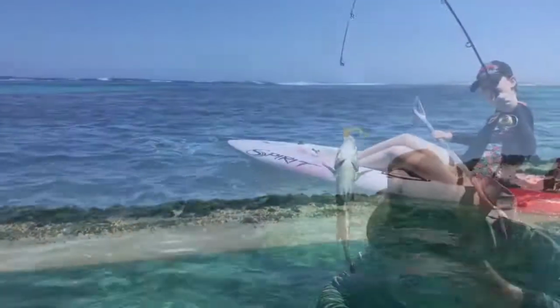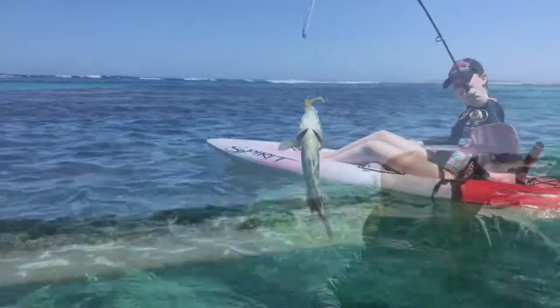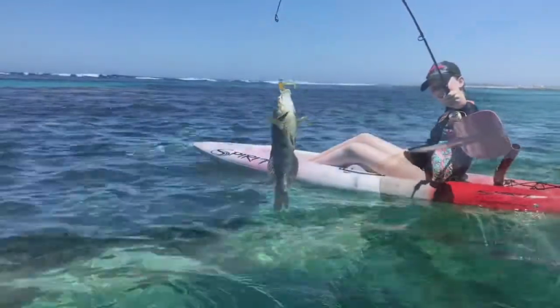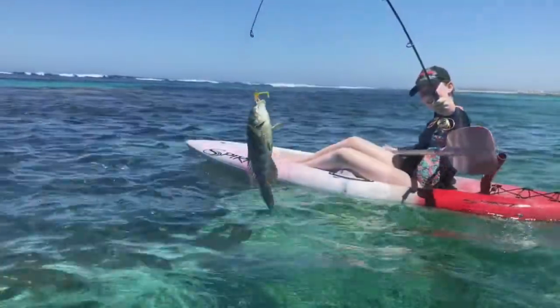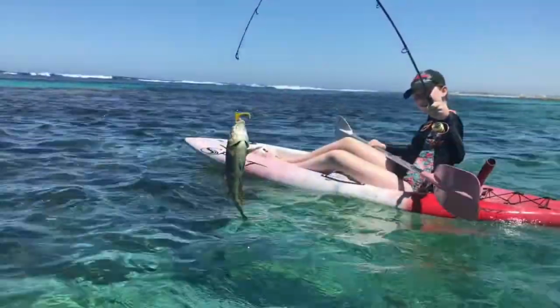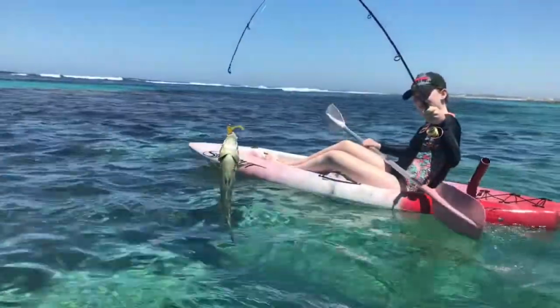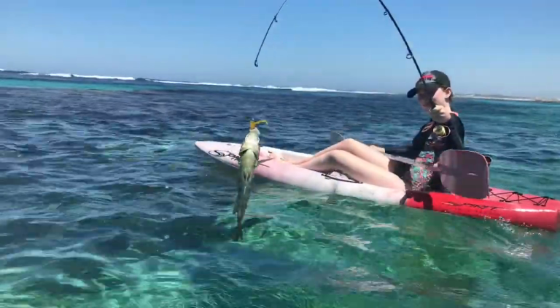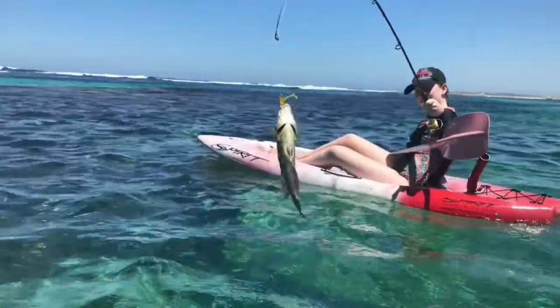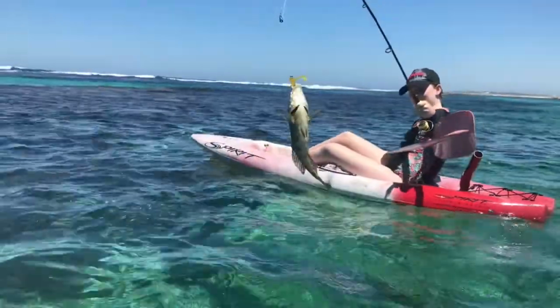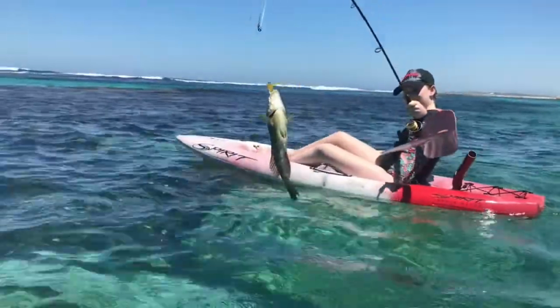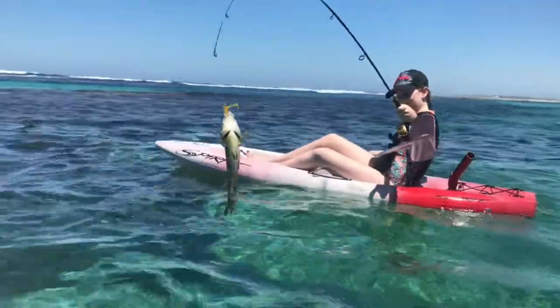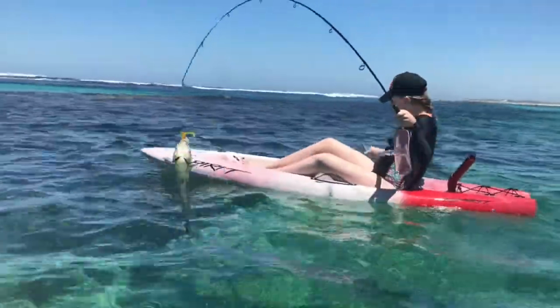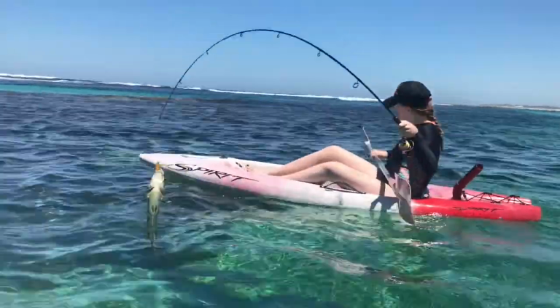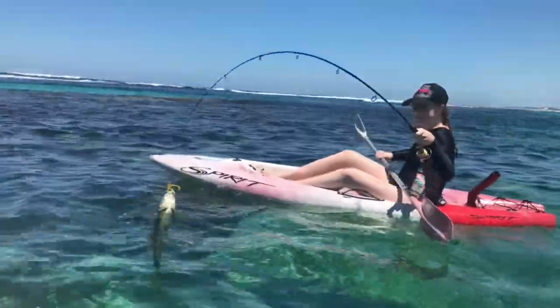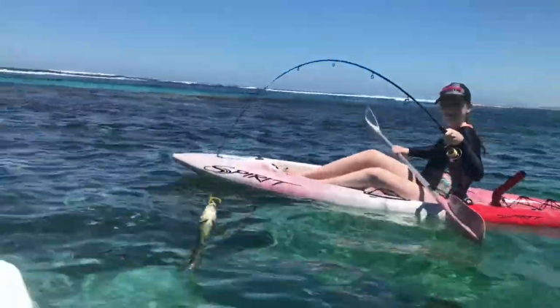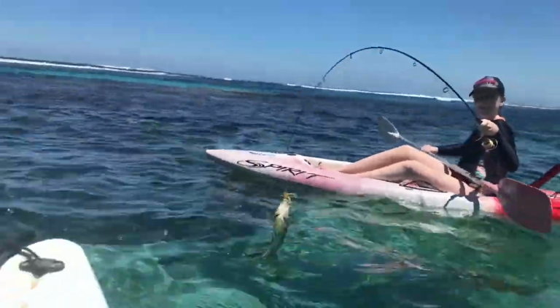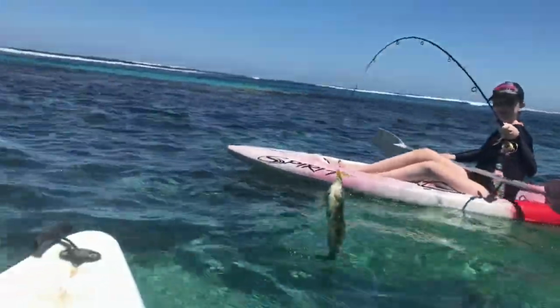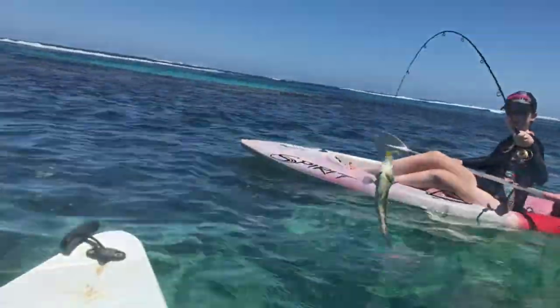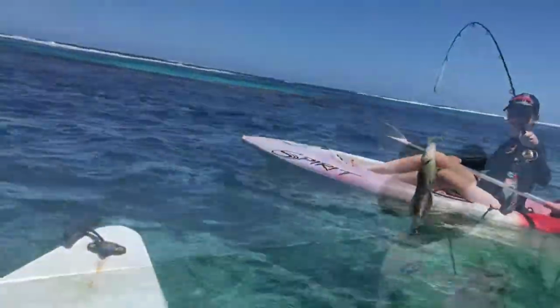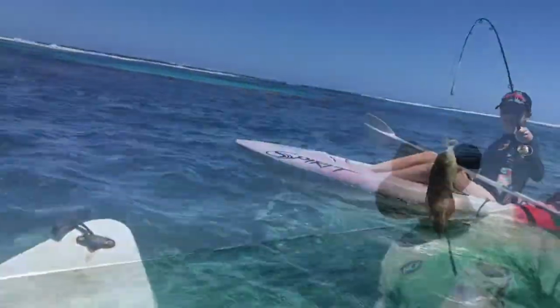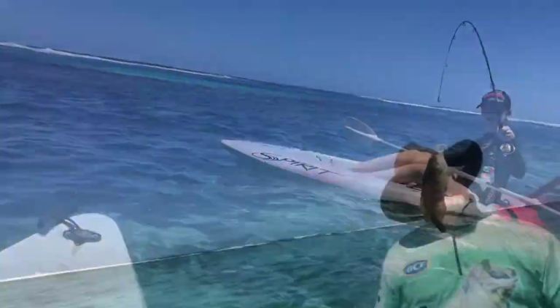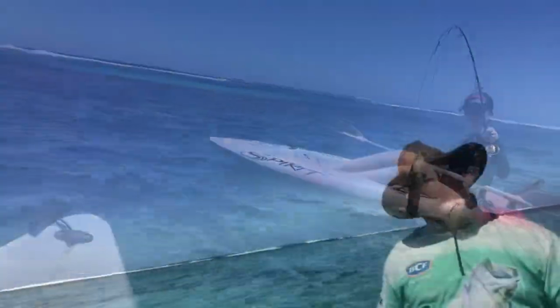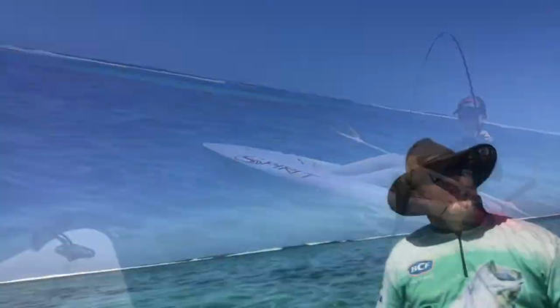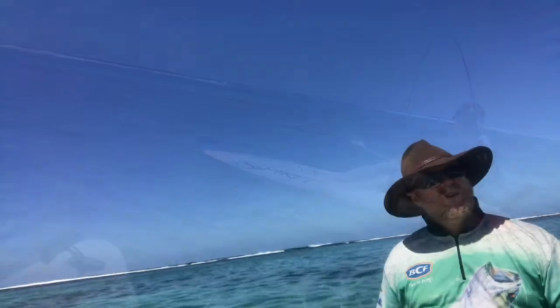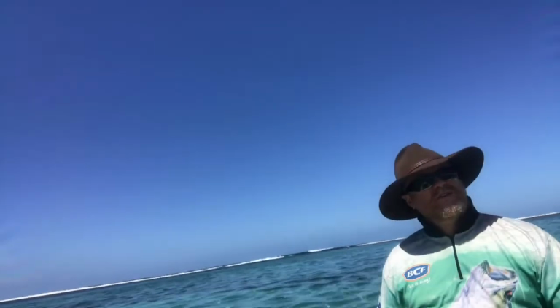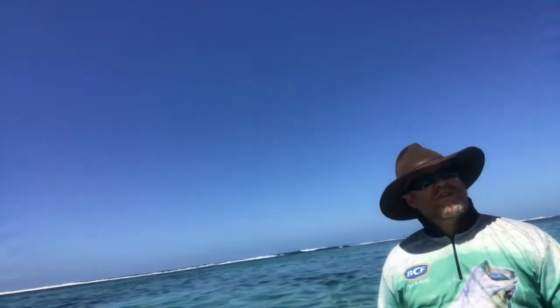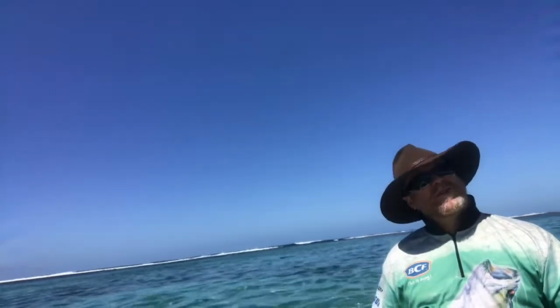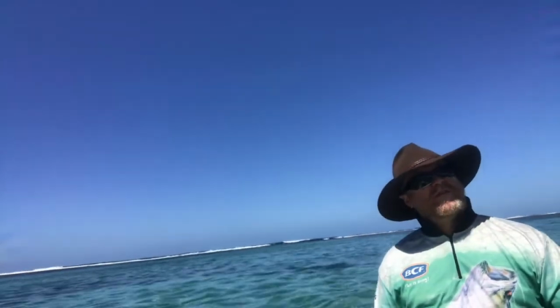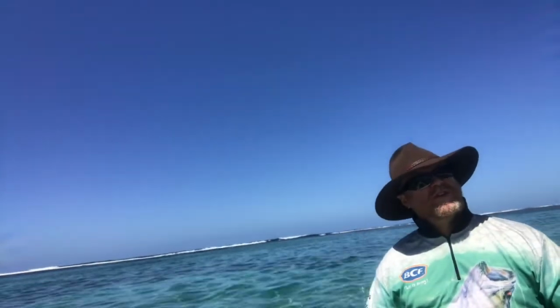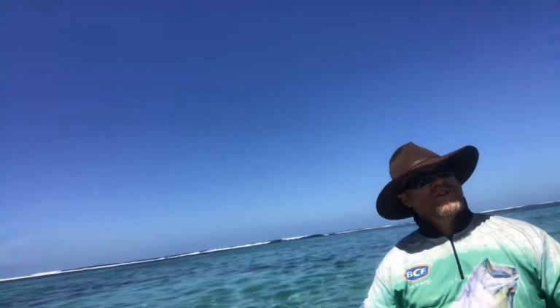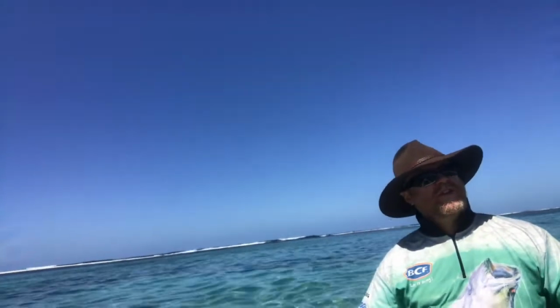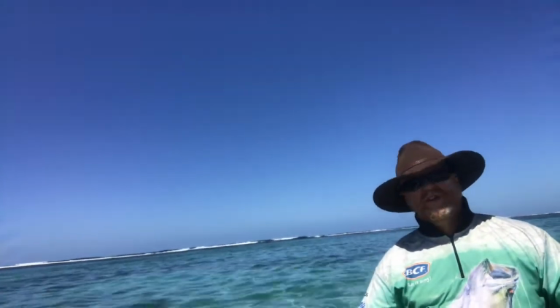Caitlin's caught herself a wrasse — good job, Caitlin! Troy, do you want to have a fish? Do you want to have a fish?